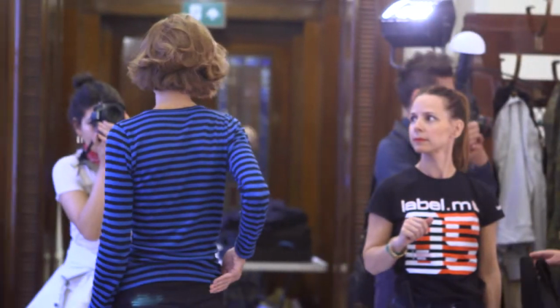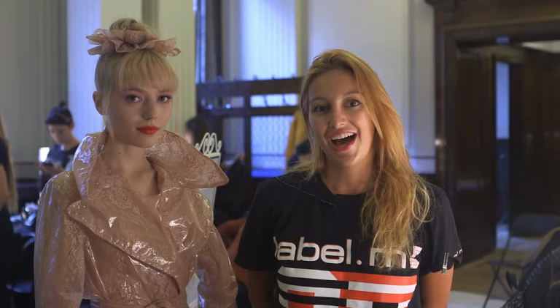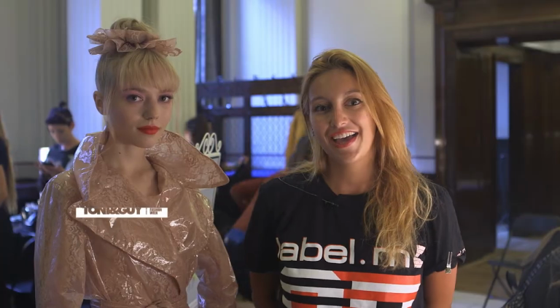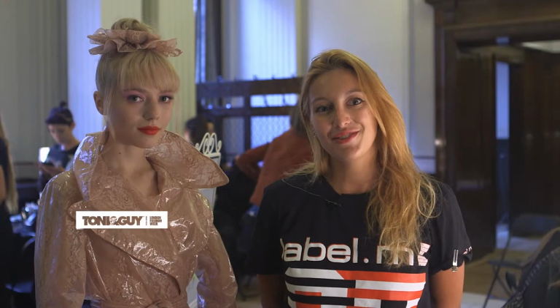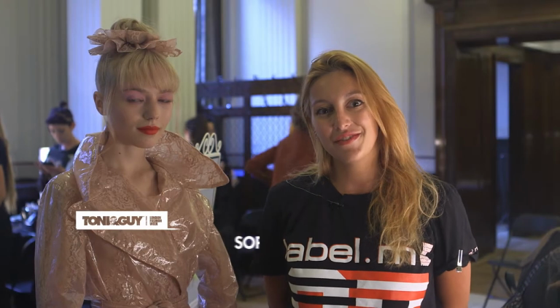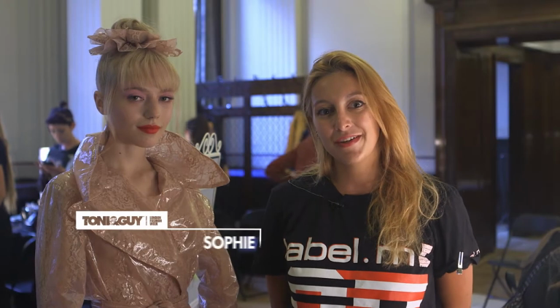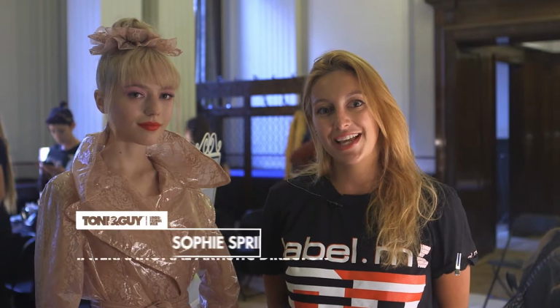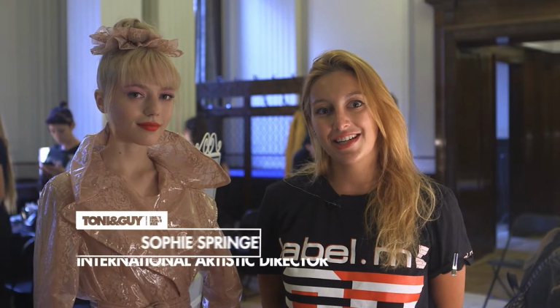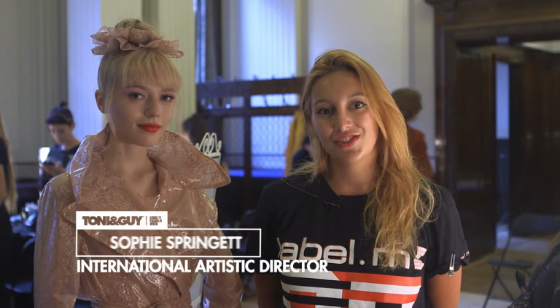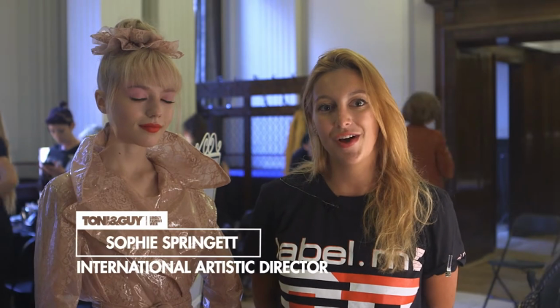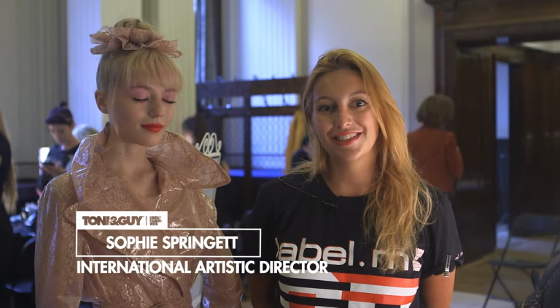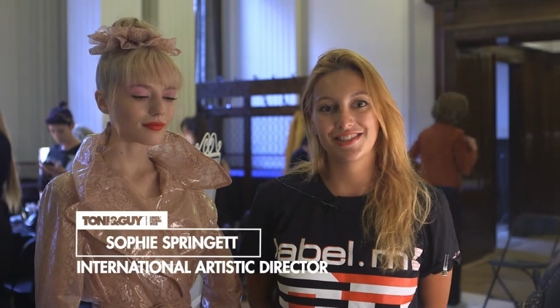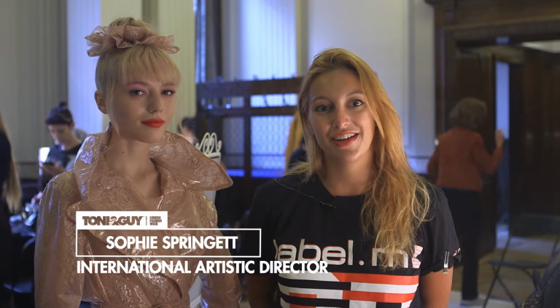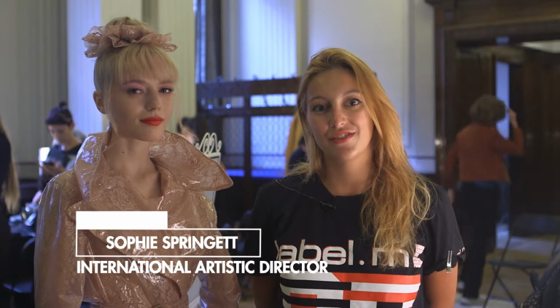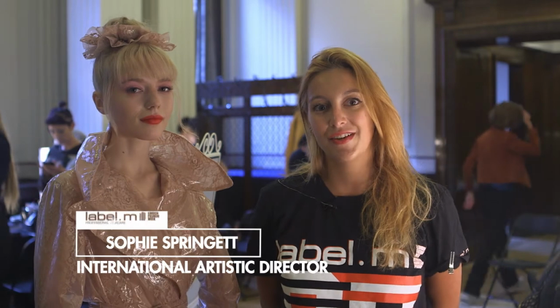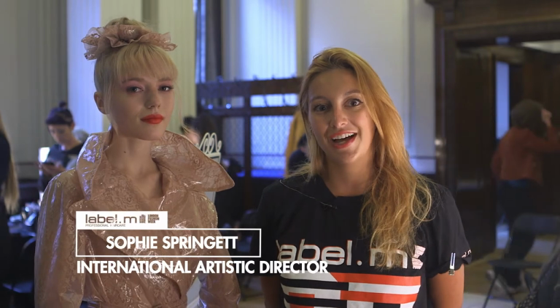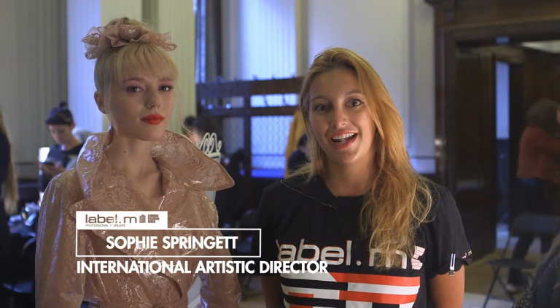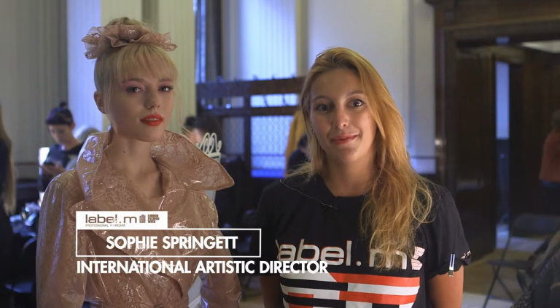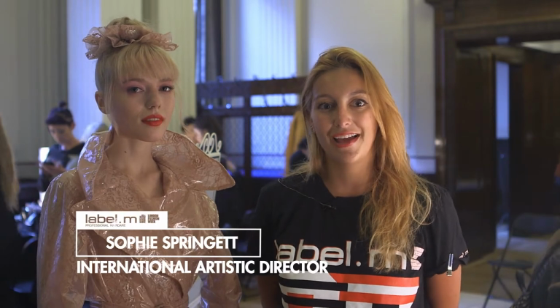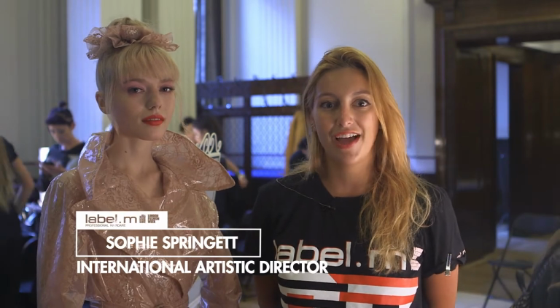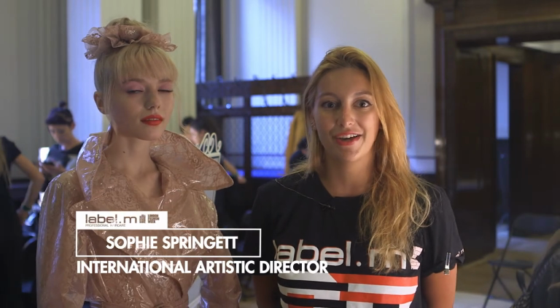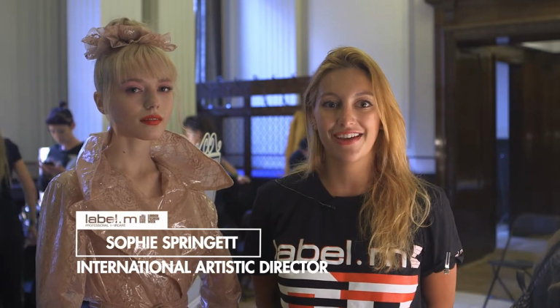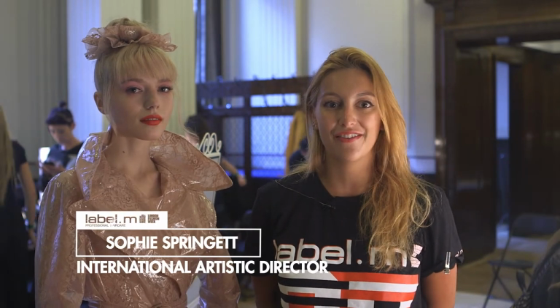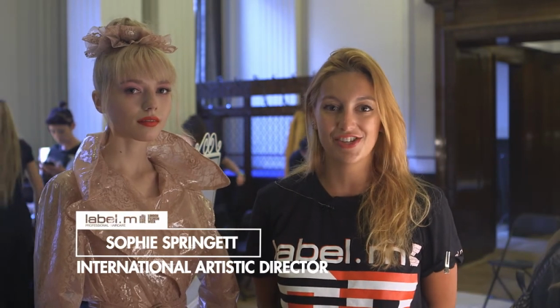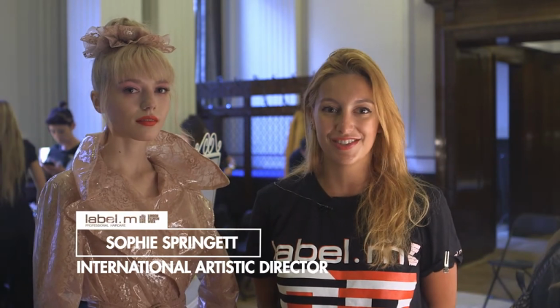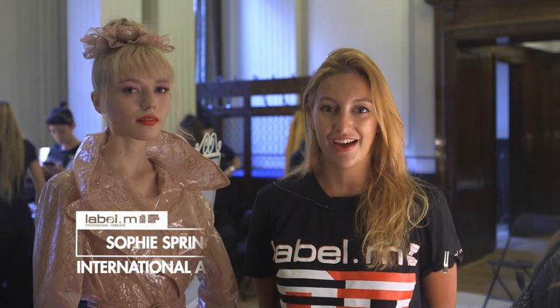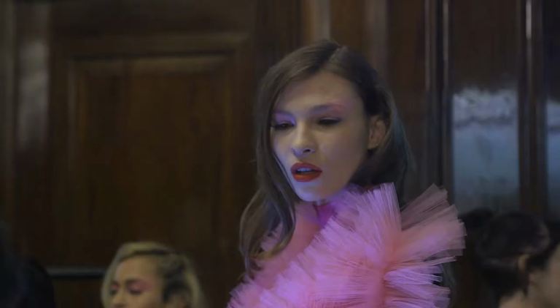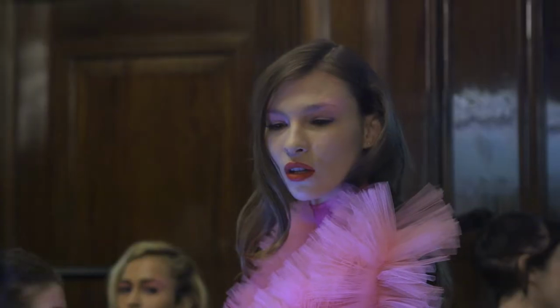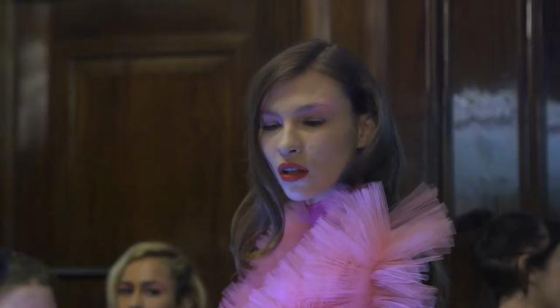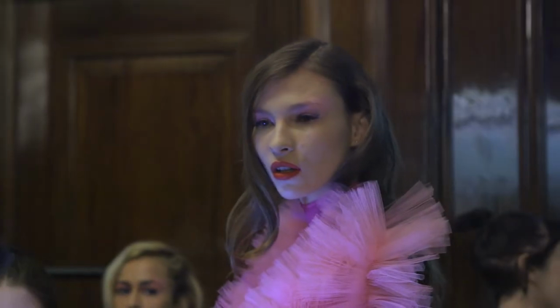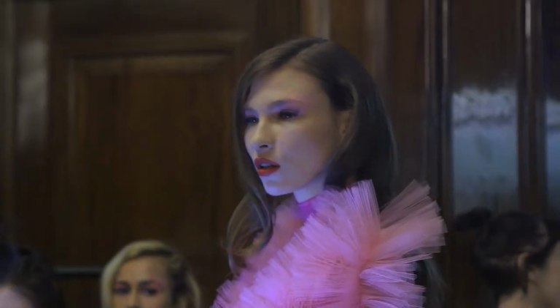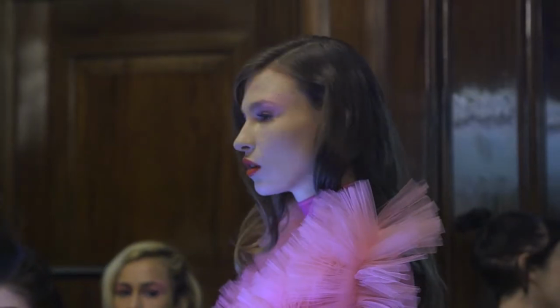Hi, I'm Sophie Springer, International Artistic Director for Toni and Guy and Label M, and we're here at the Fashion Scout for Pam Hogg.